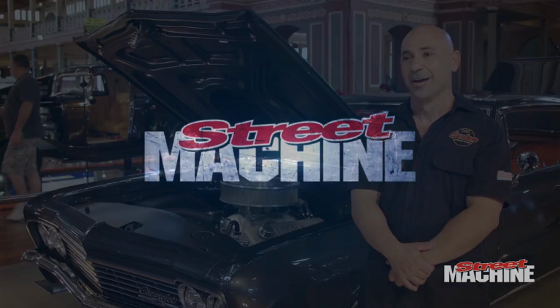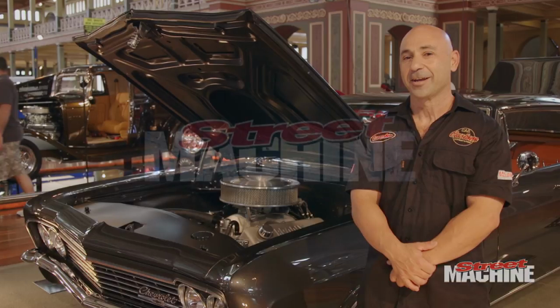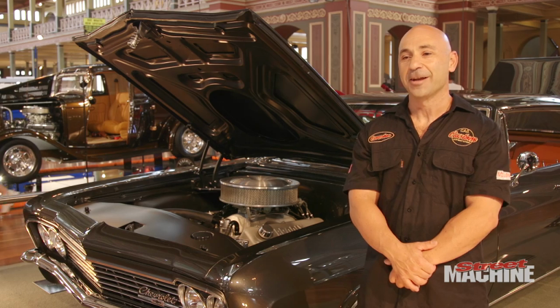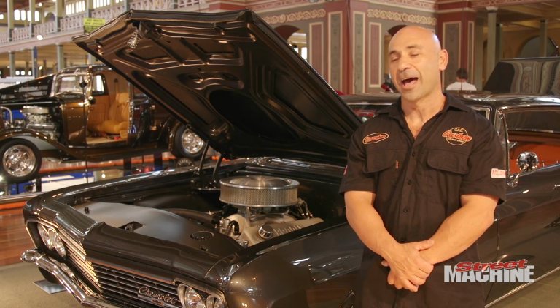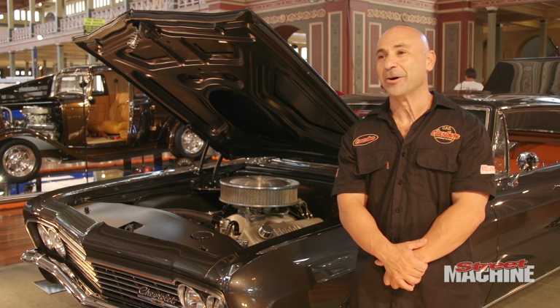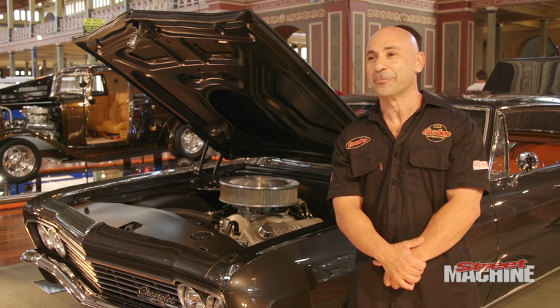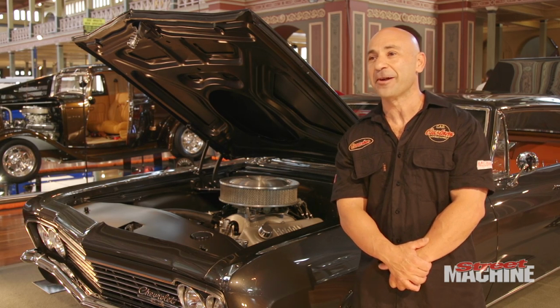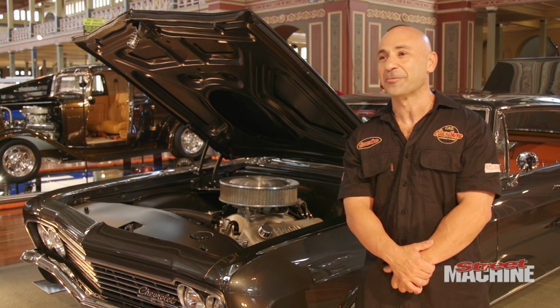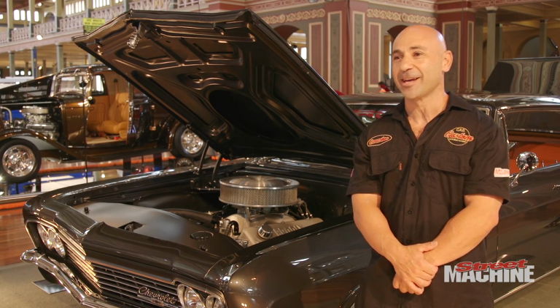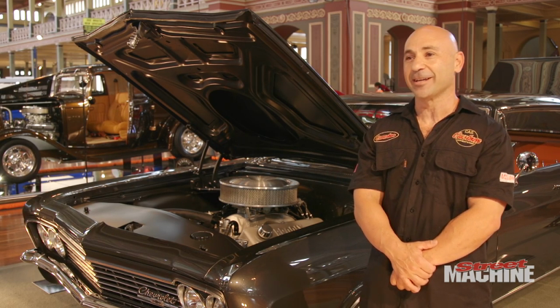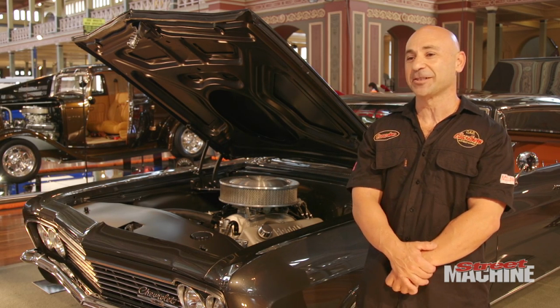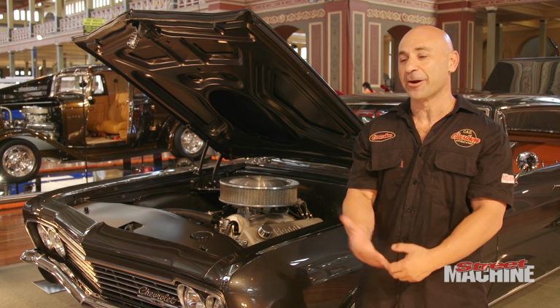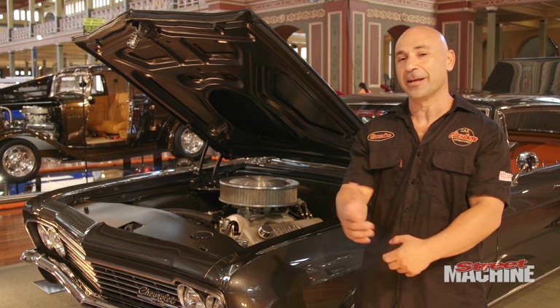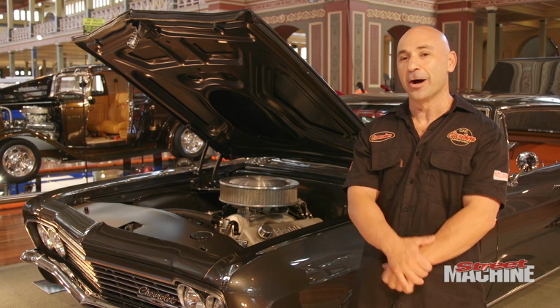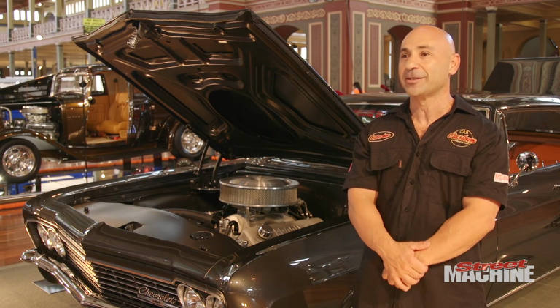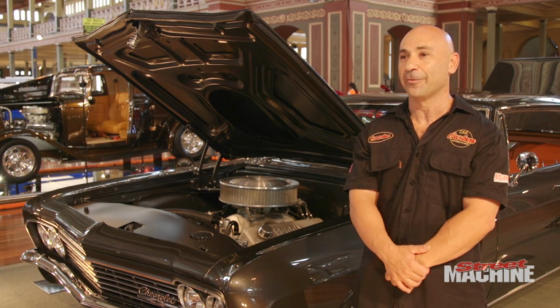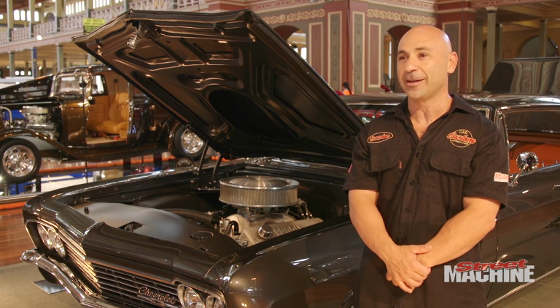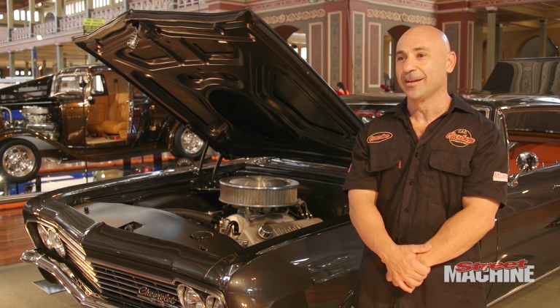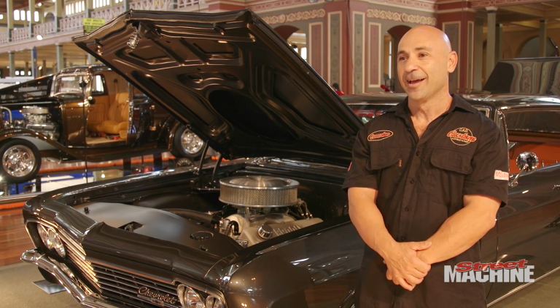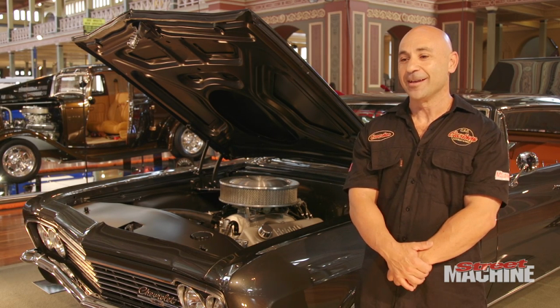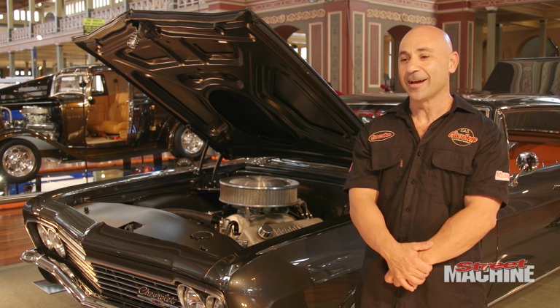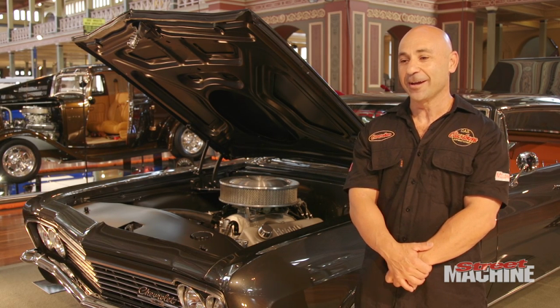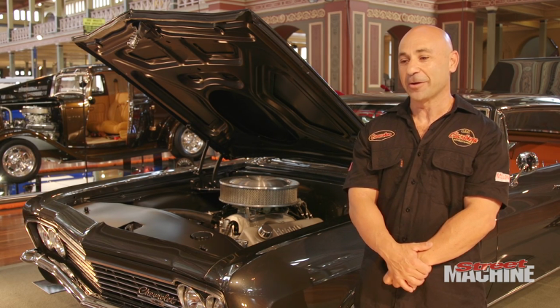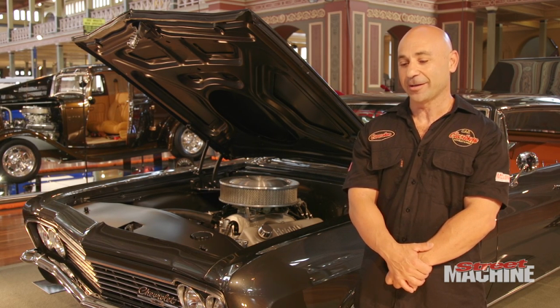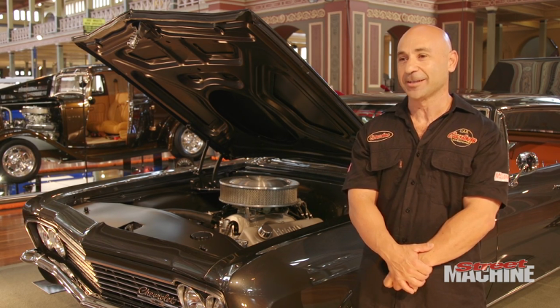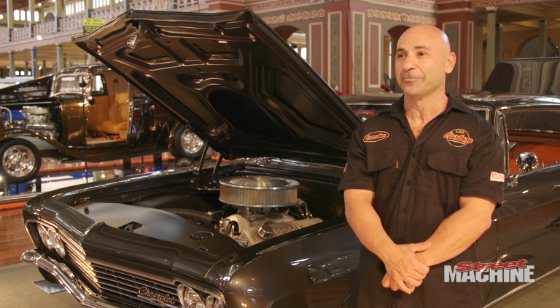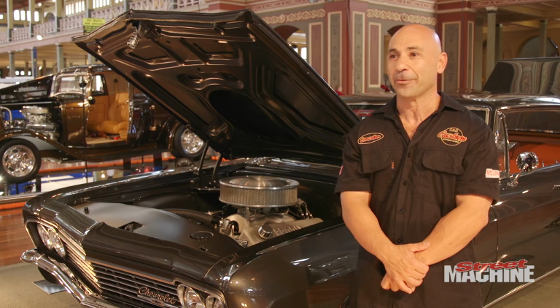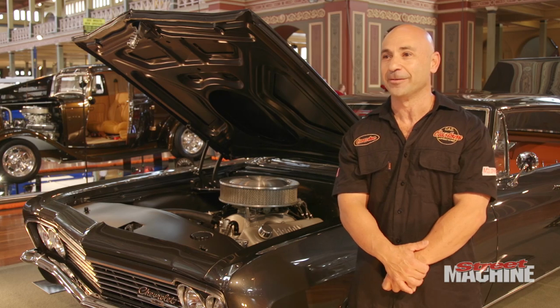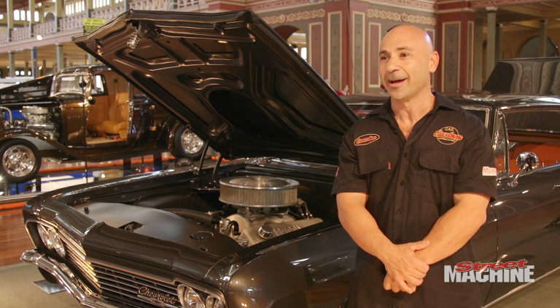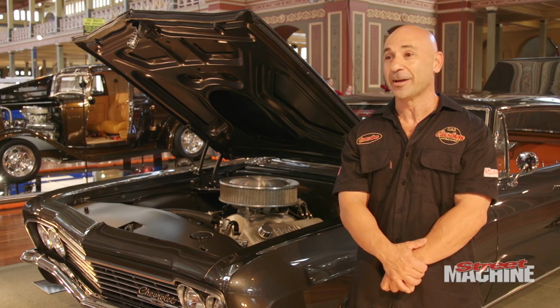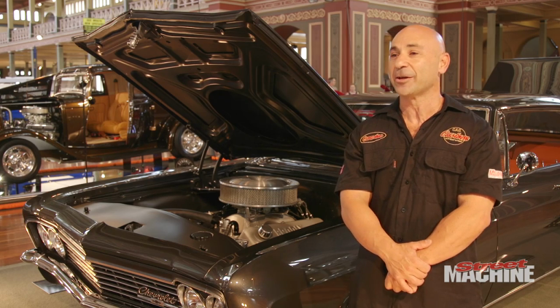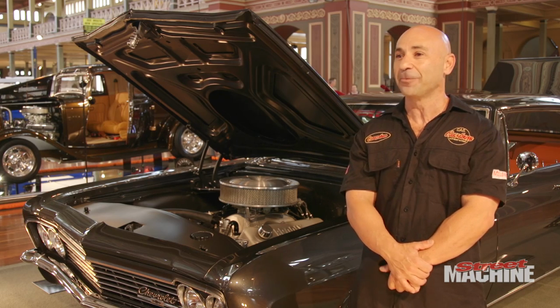G'day, Carmine Dean Maria from CAD Custom. We're in Melbourne, Tullamarine, and we've got a custom hot rod and resto shop.